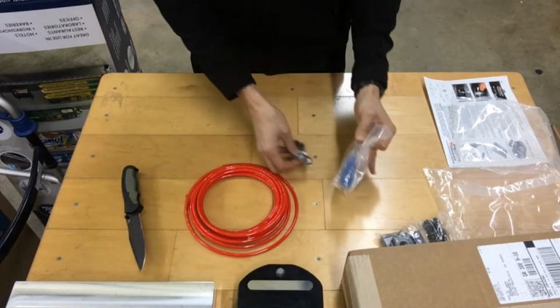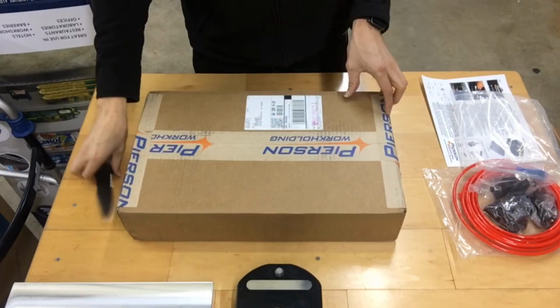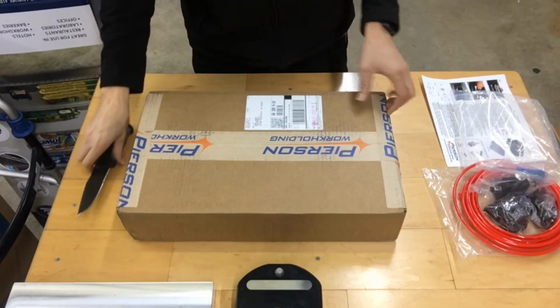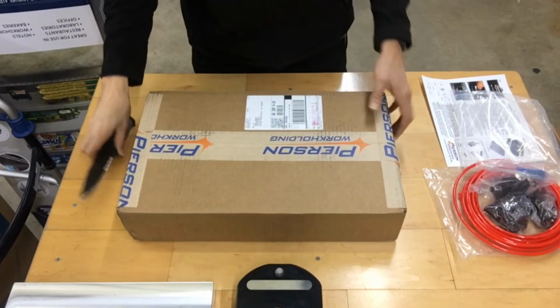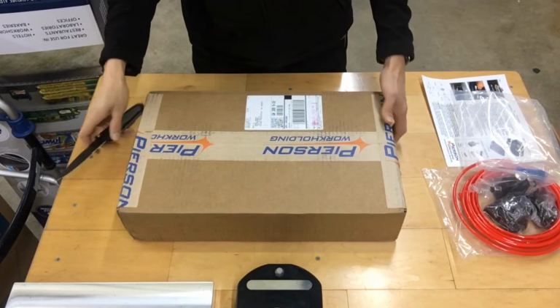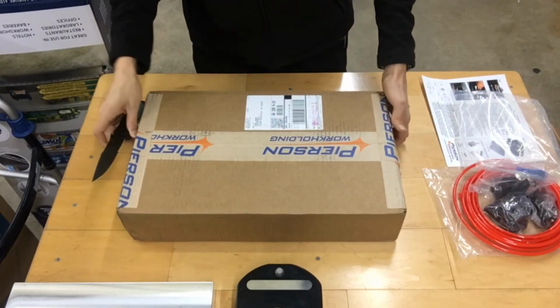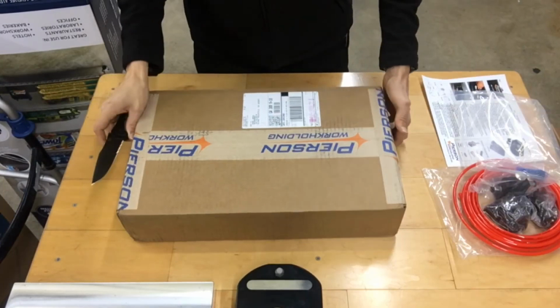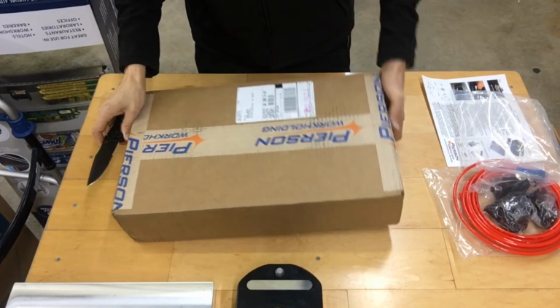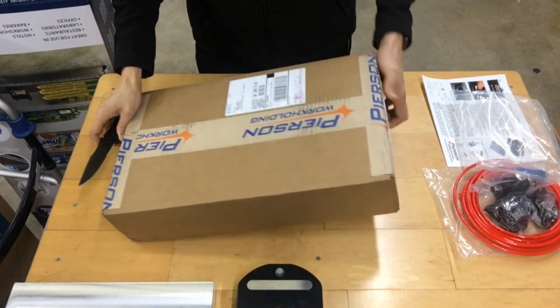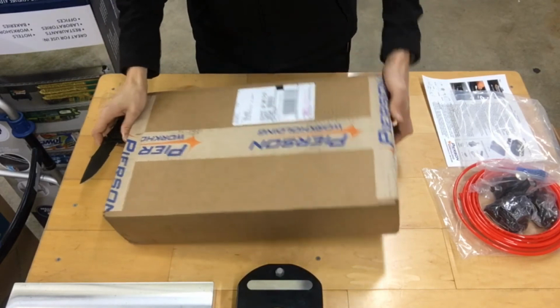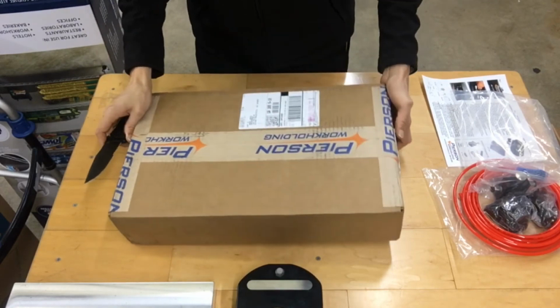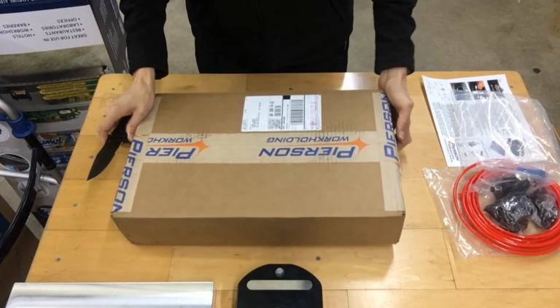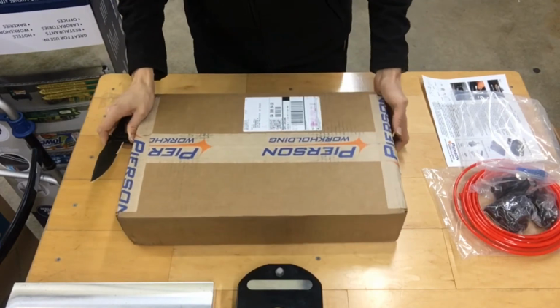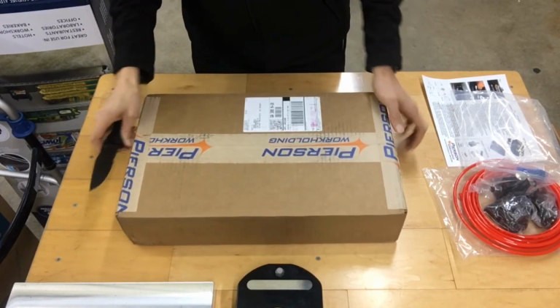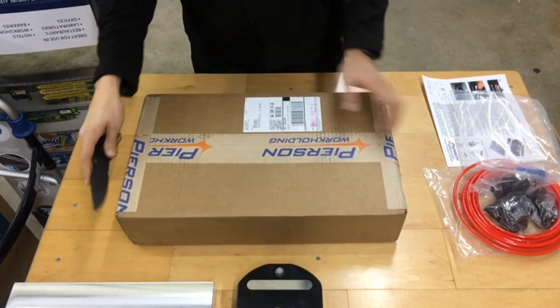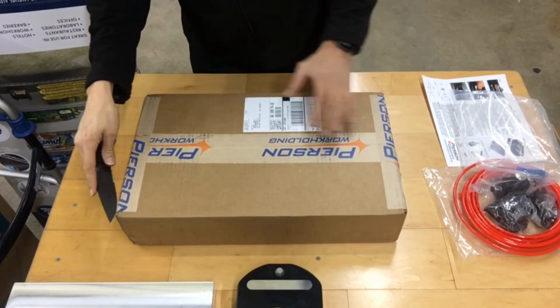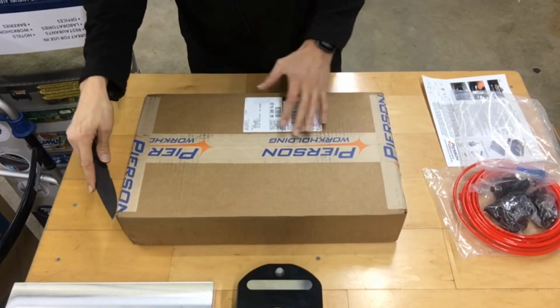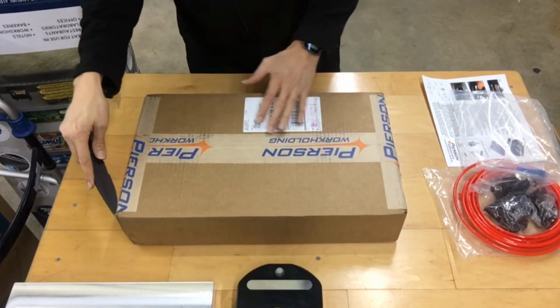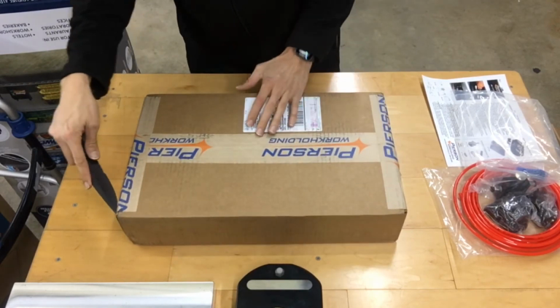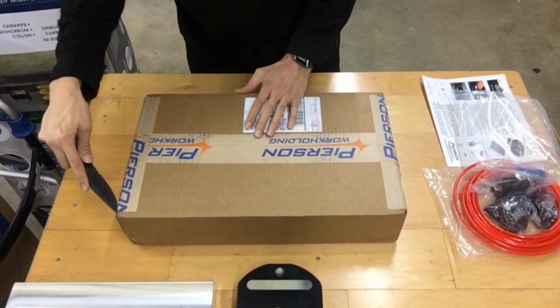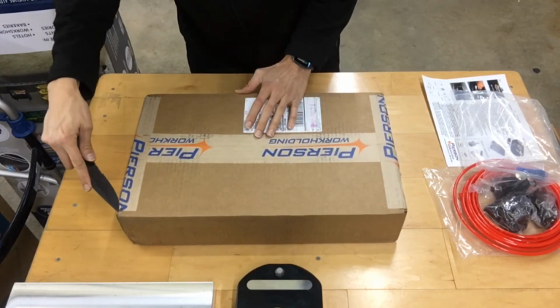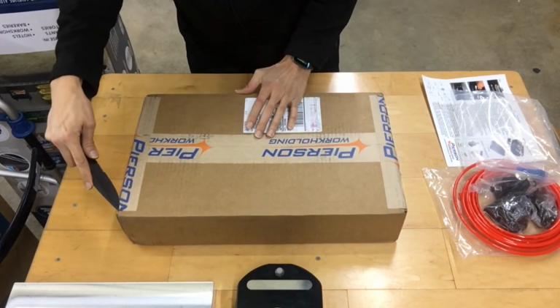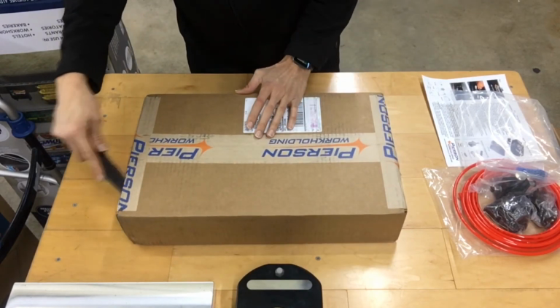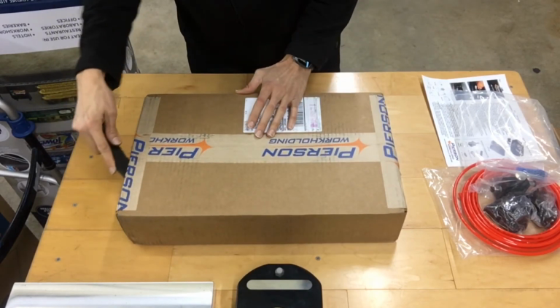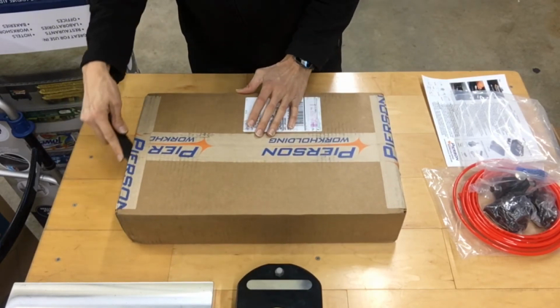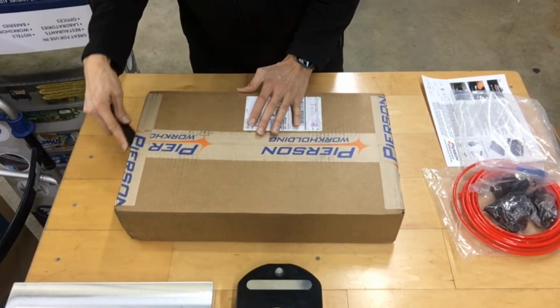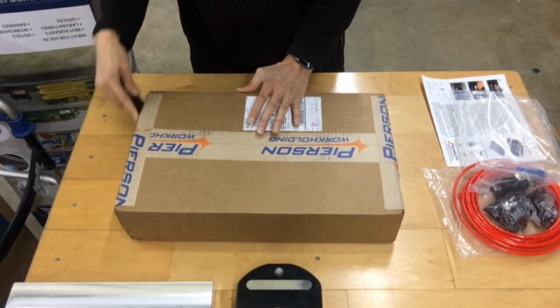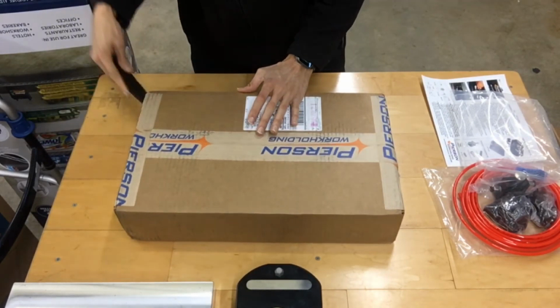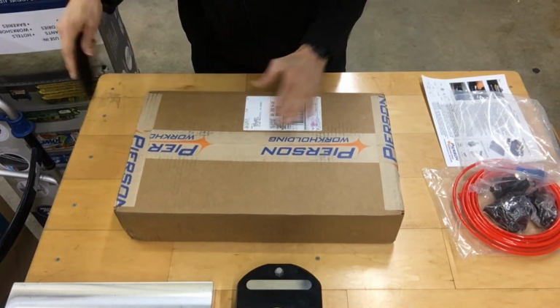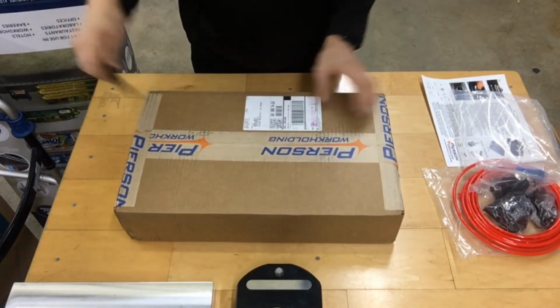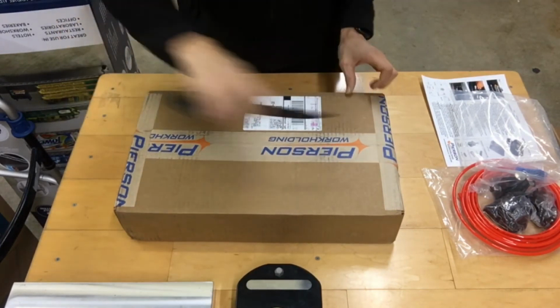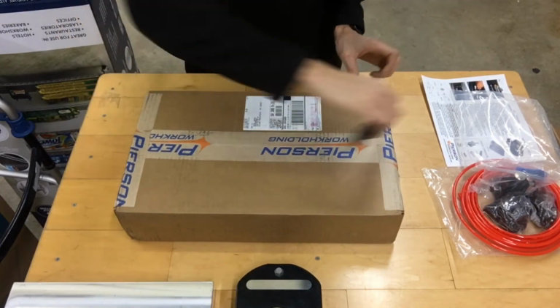In the second box, we have just a single pallet.